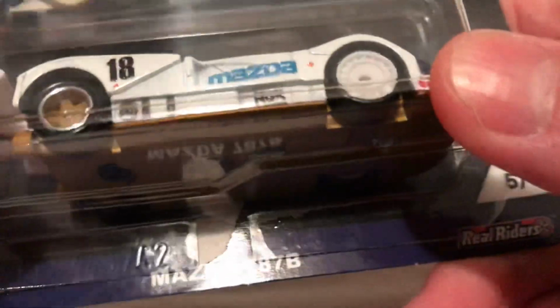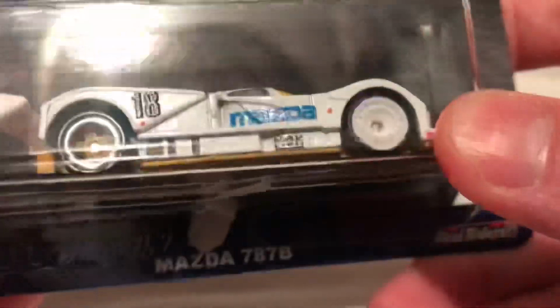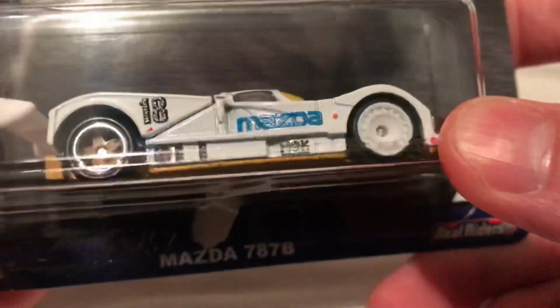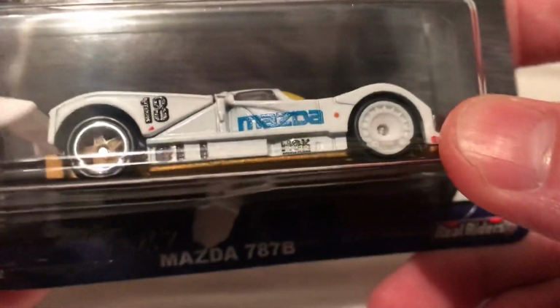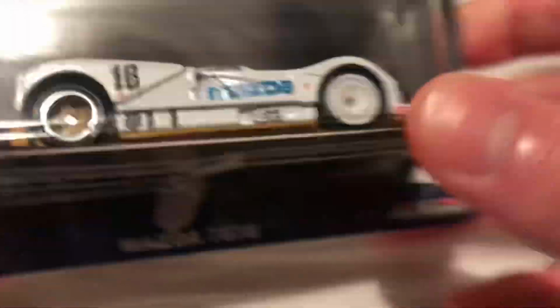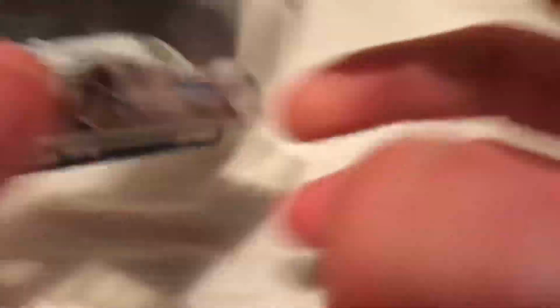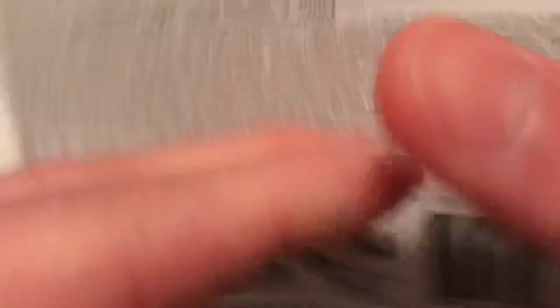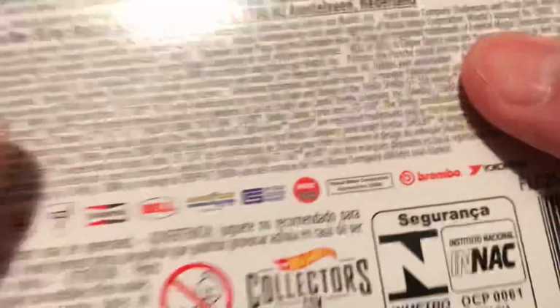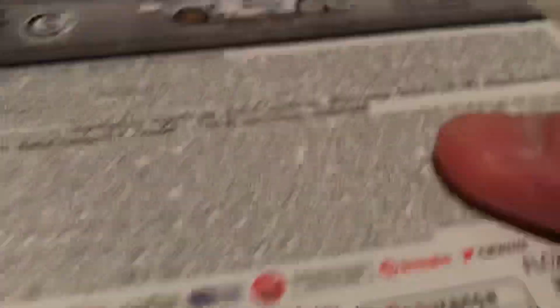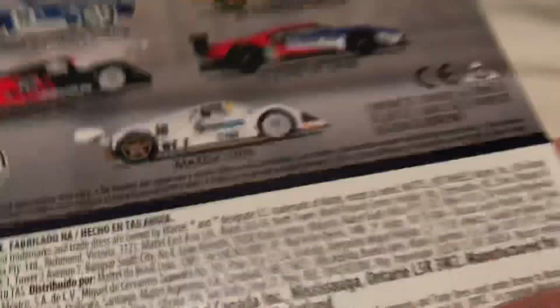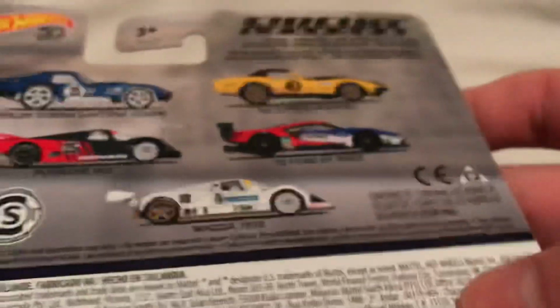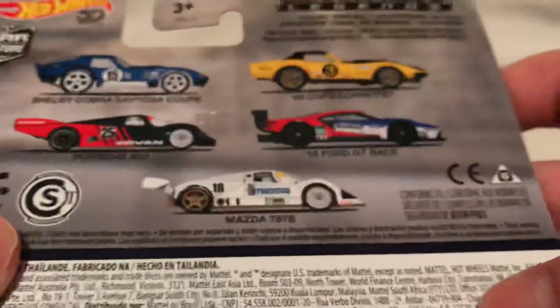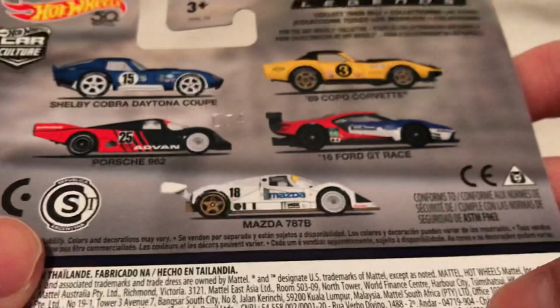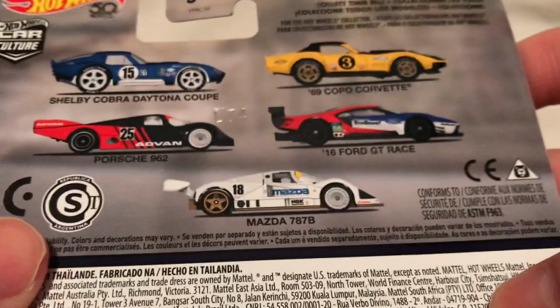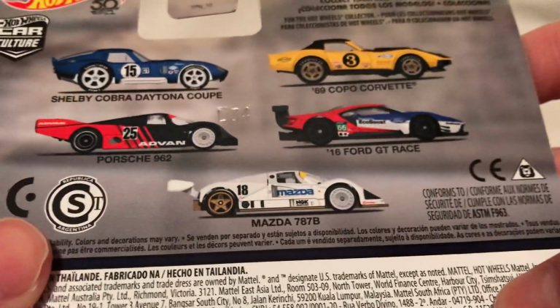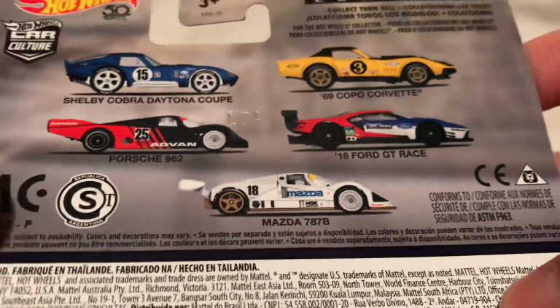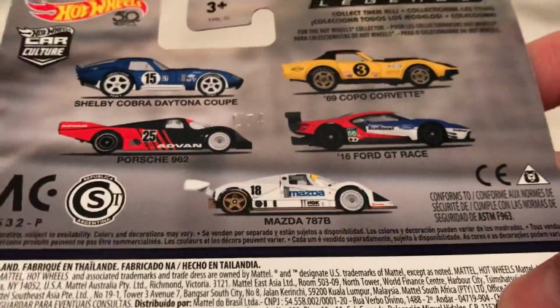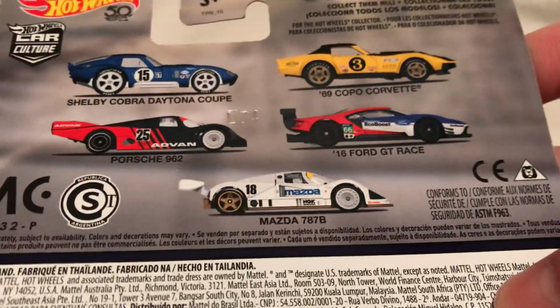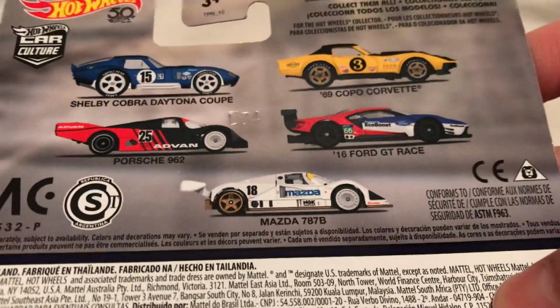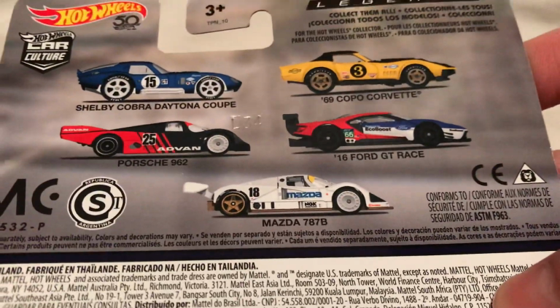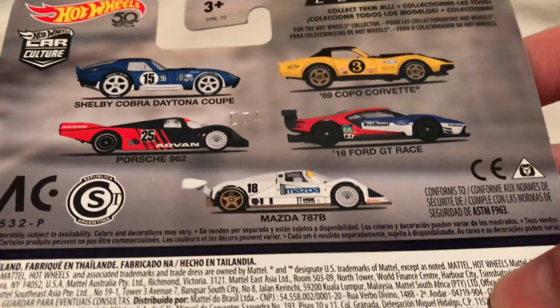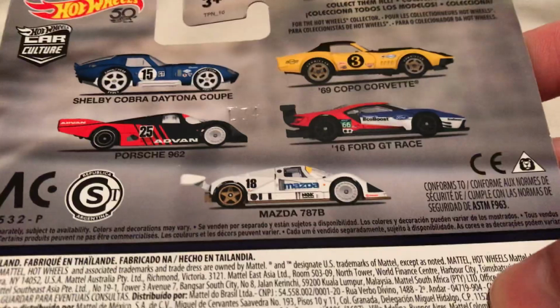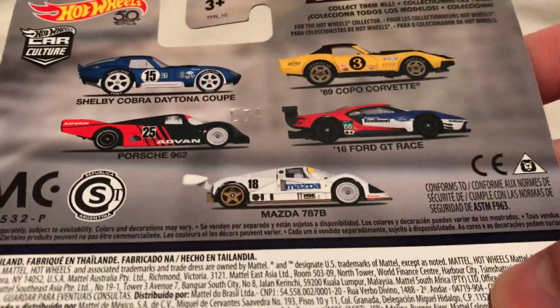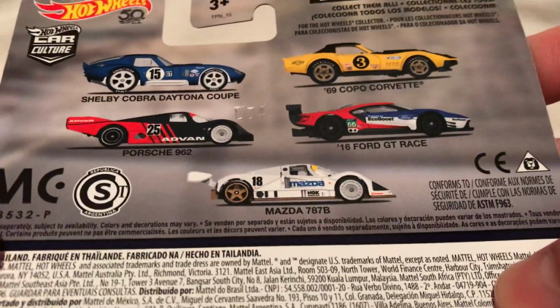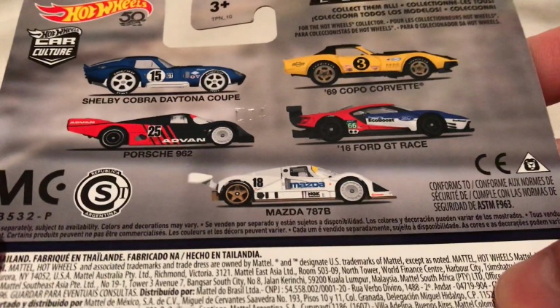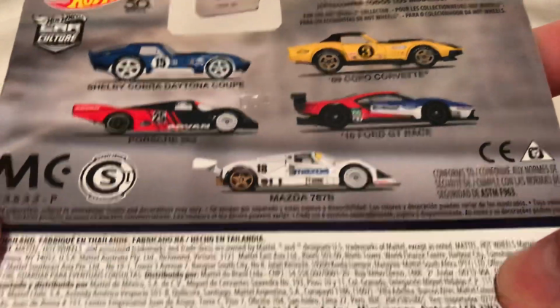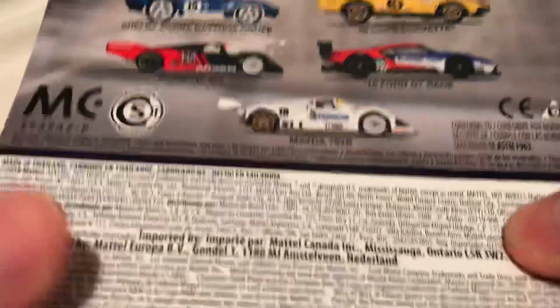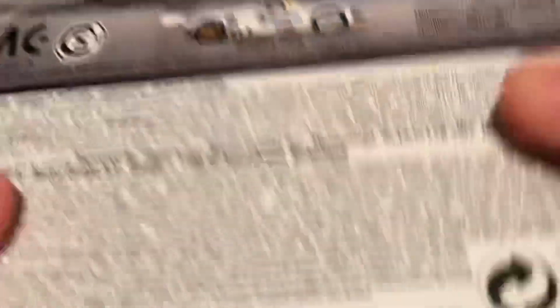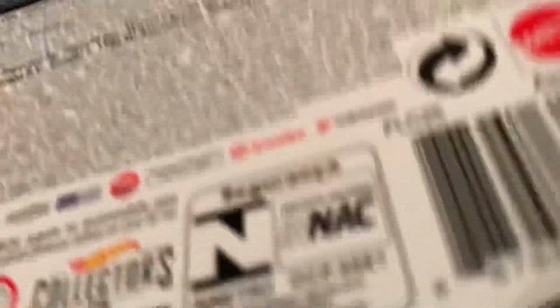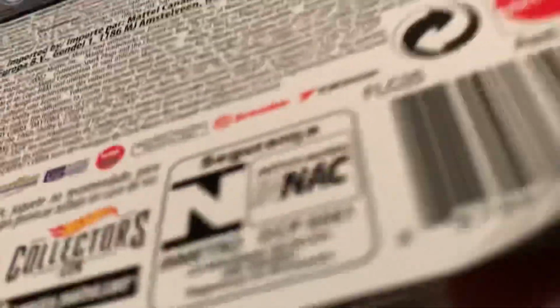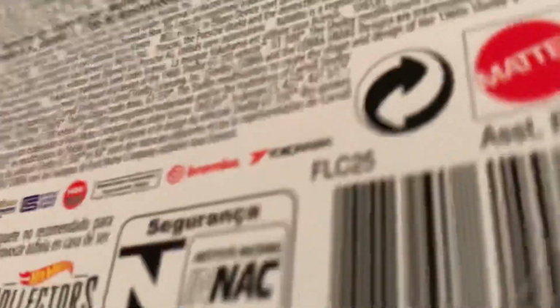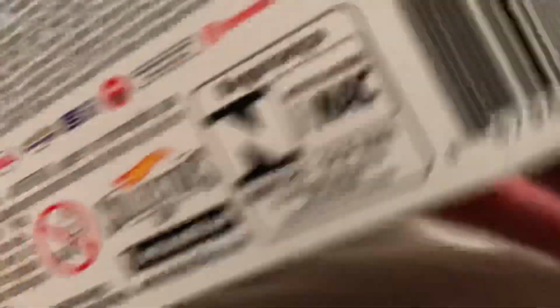So there it is. There's the back. Go ahead and check out my channel if you want to see the reviews on one of those.